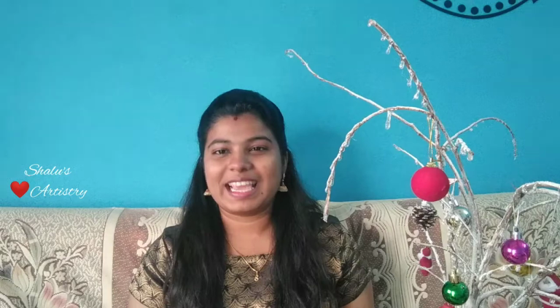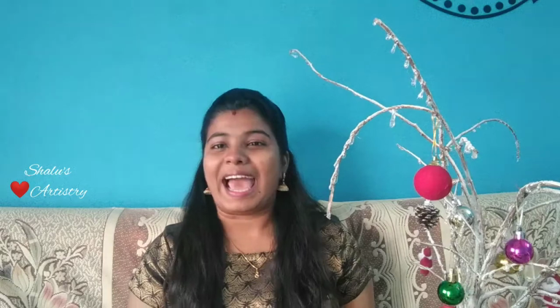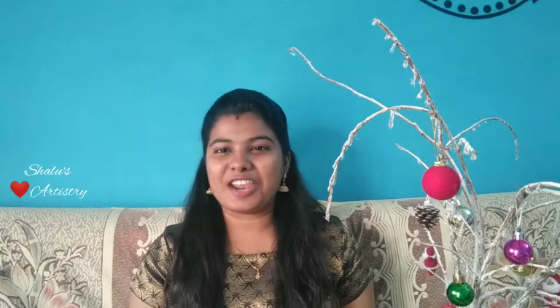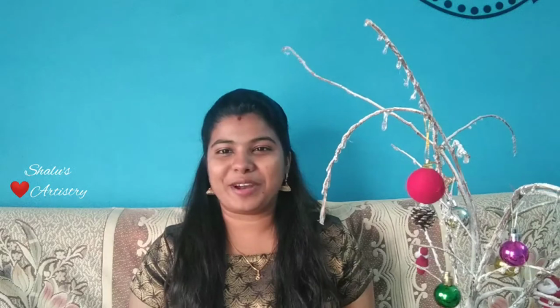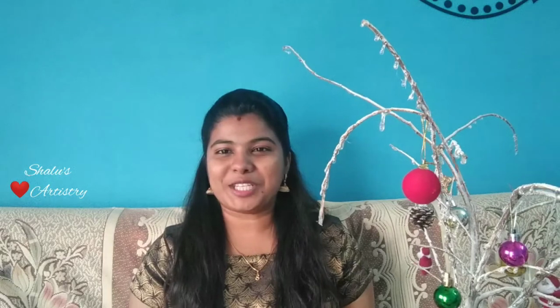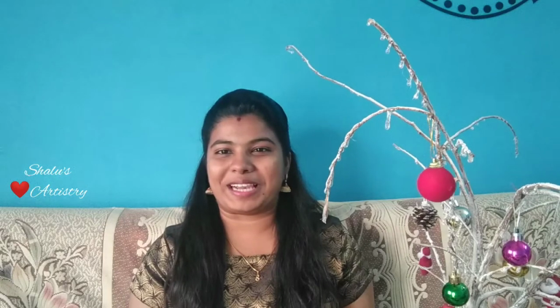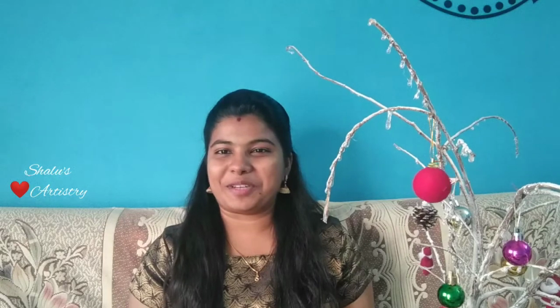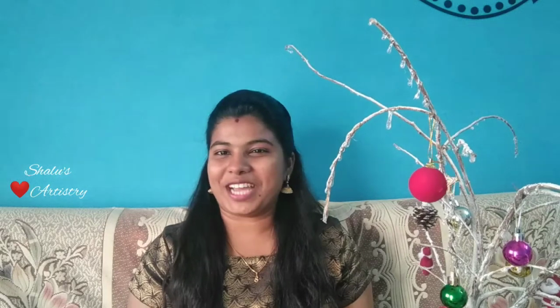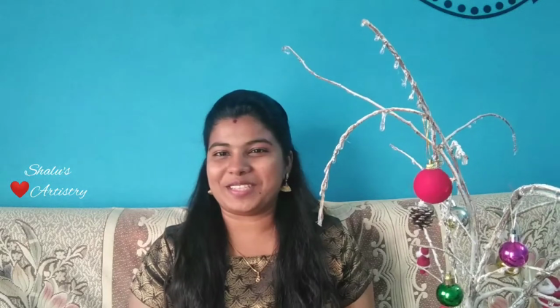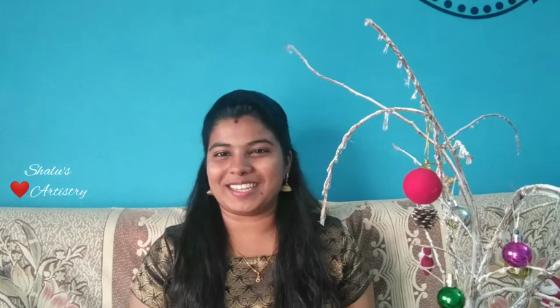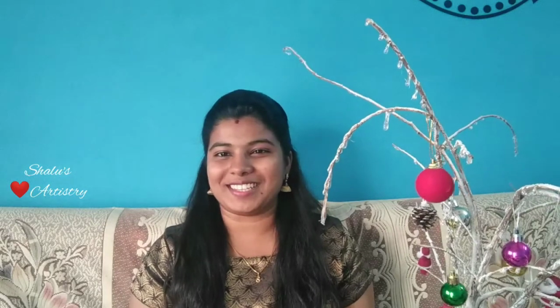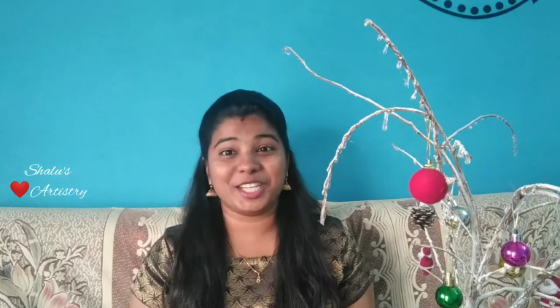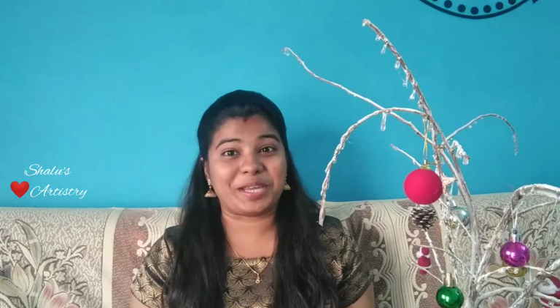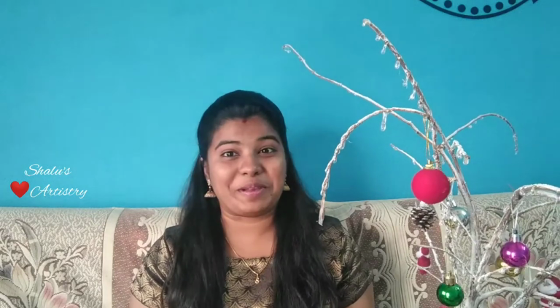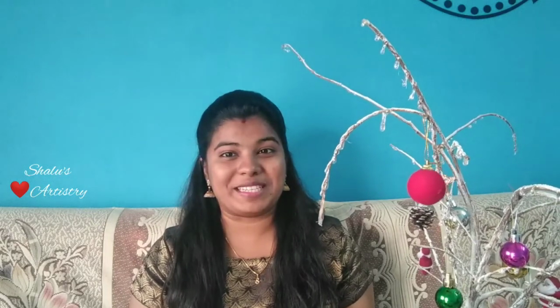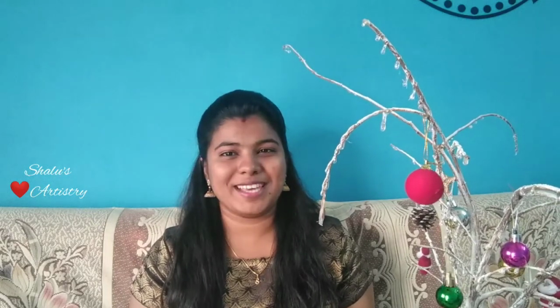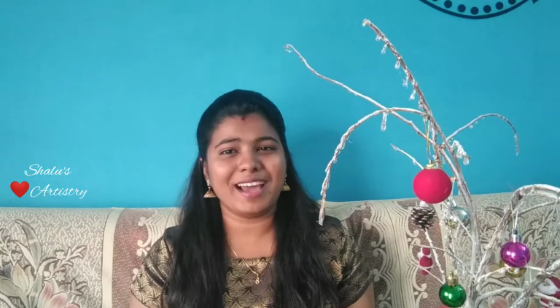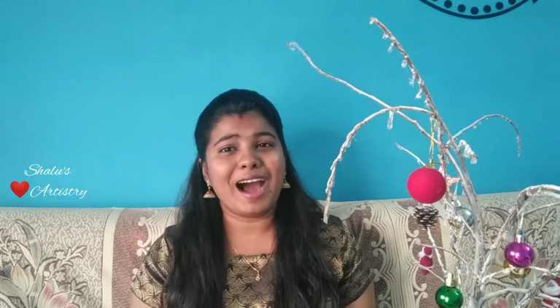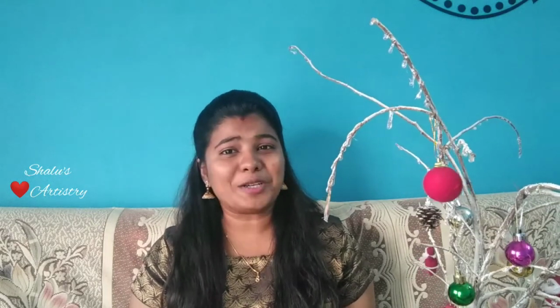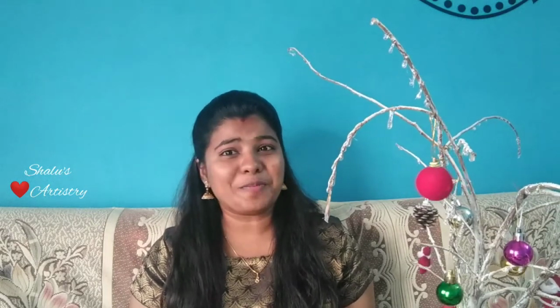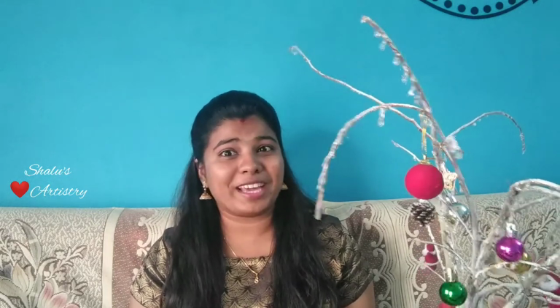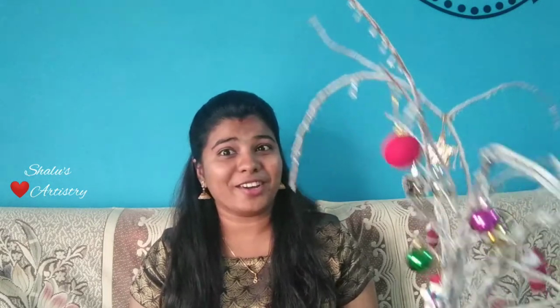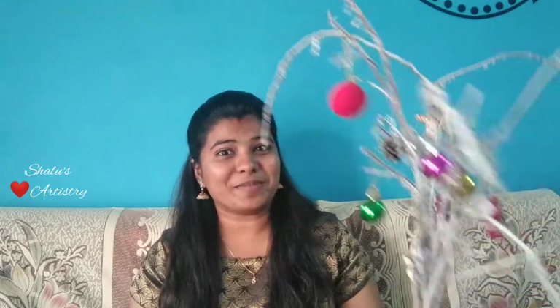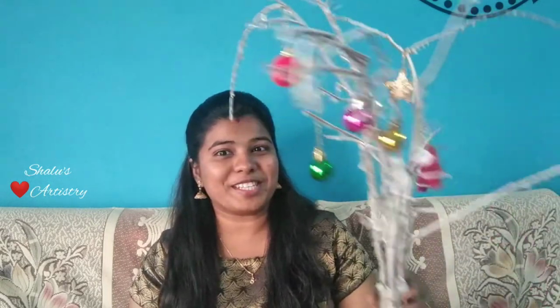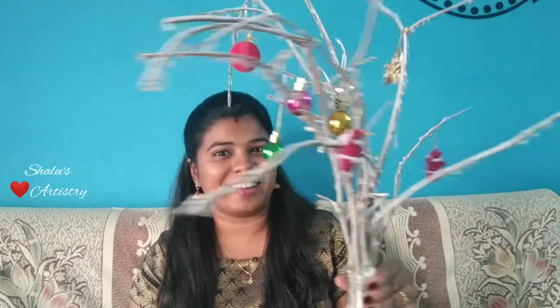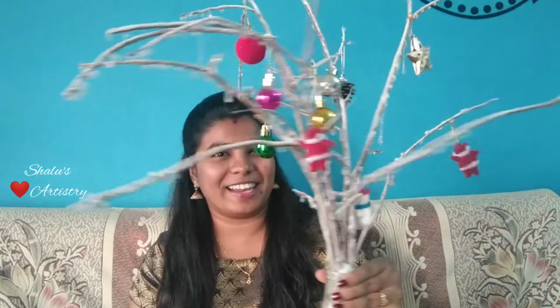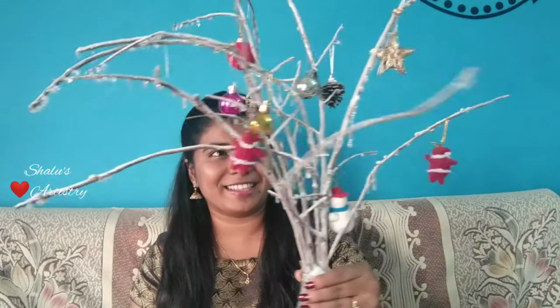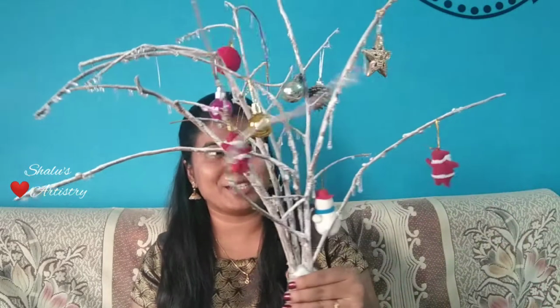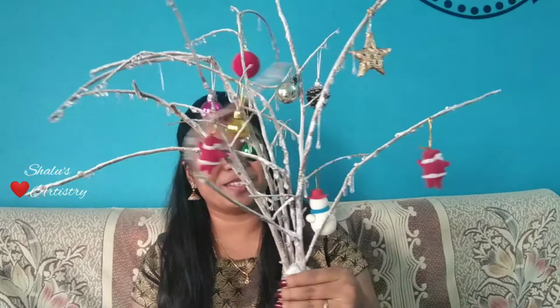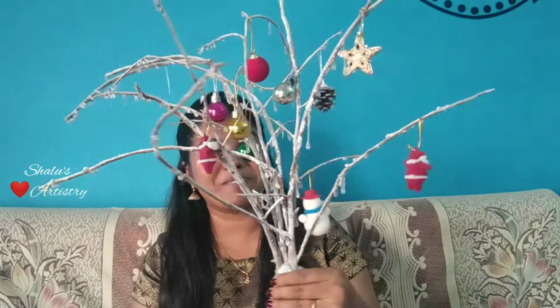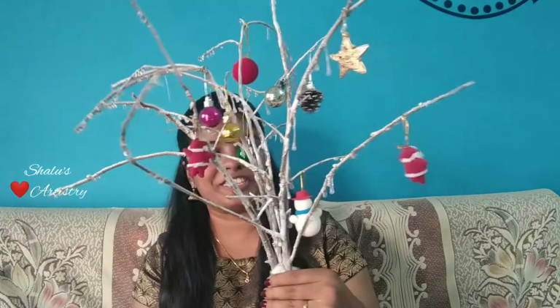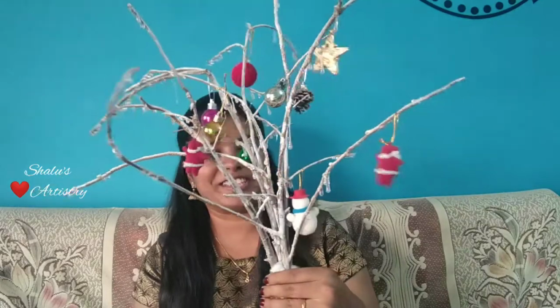Hello friends, welcome to Shiloh Satisfree. Today we will be seeing how to make a Christmas decor like this using branches.